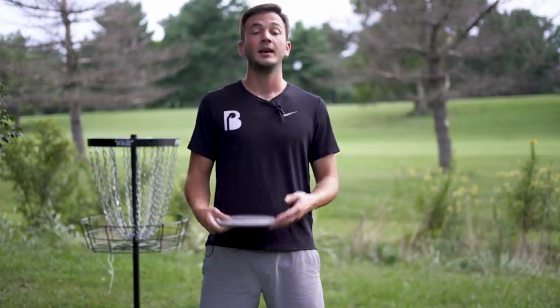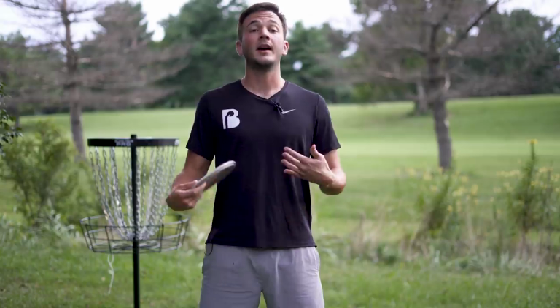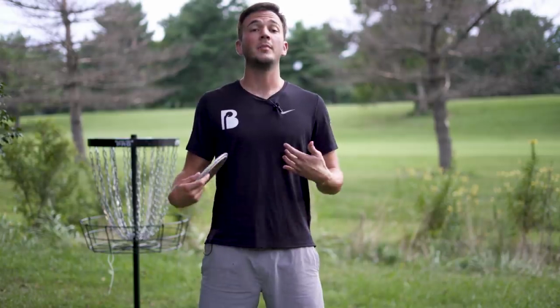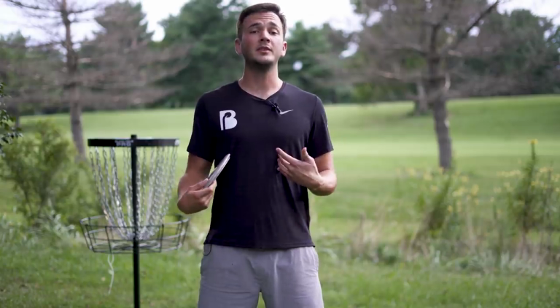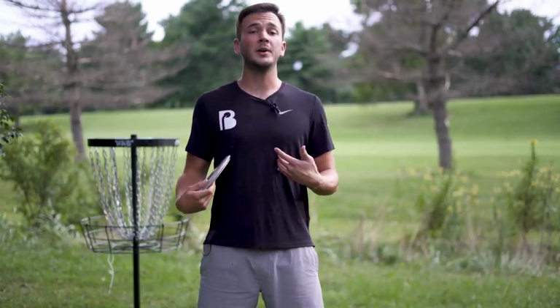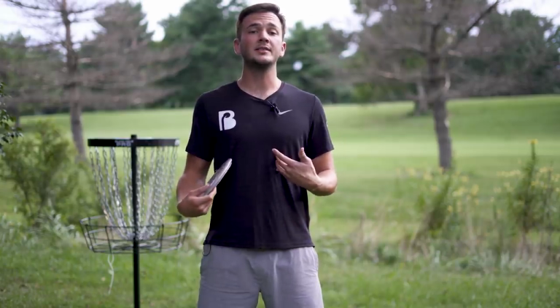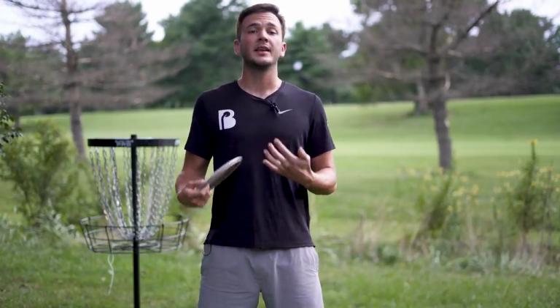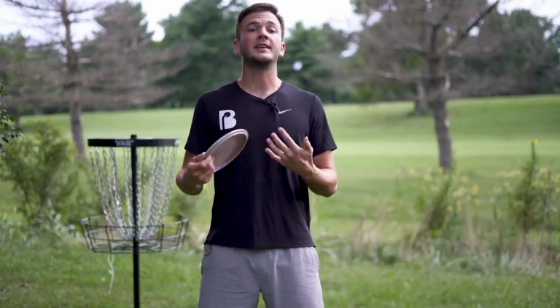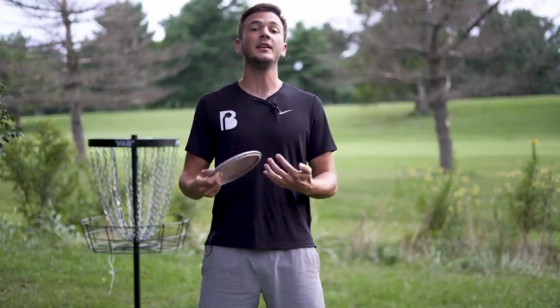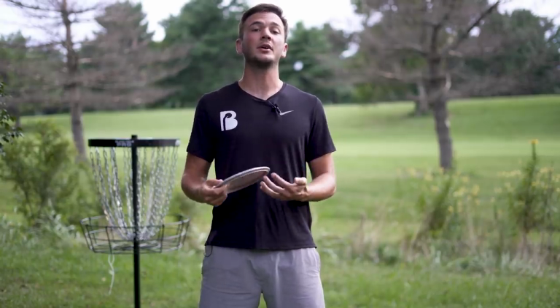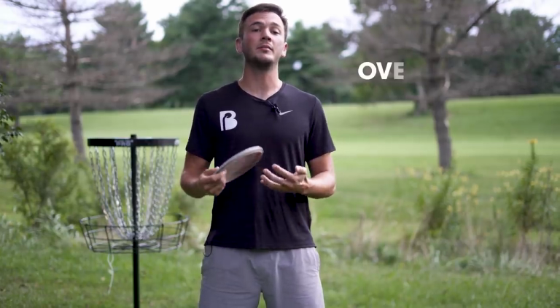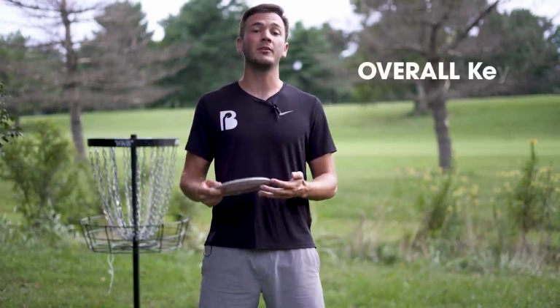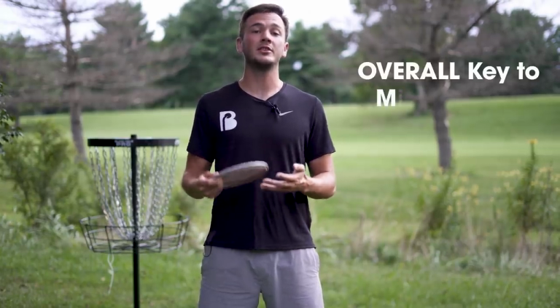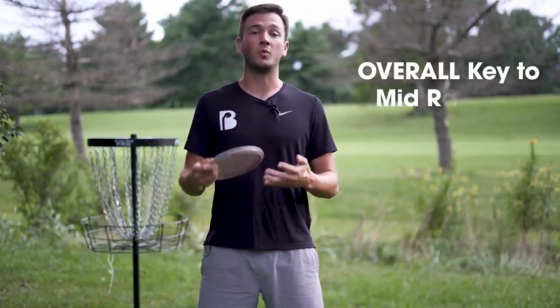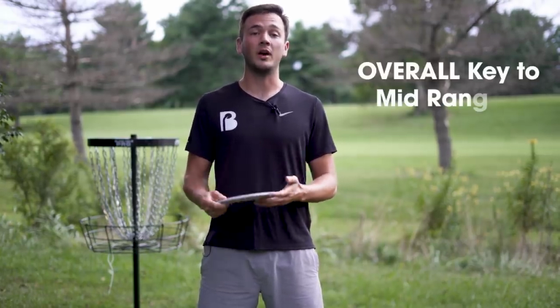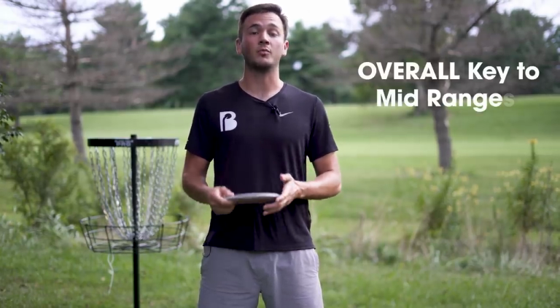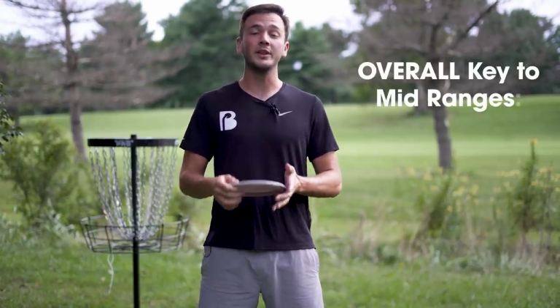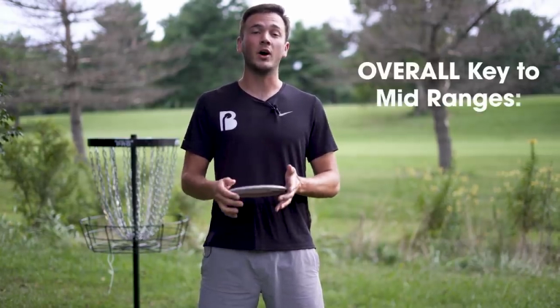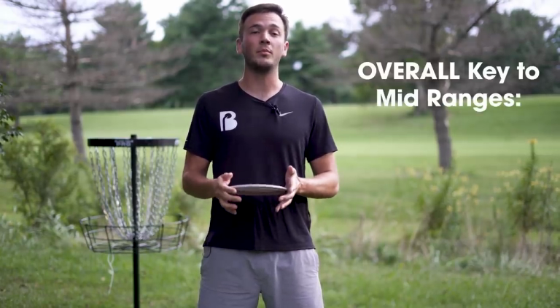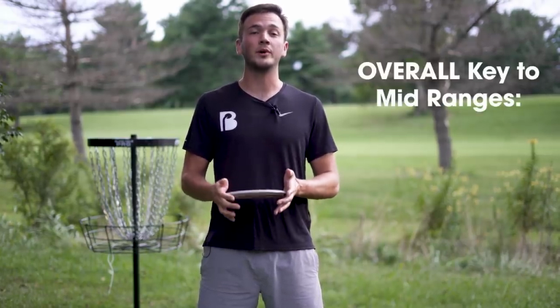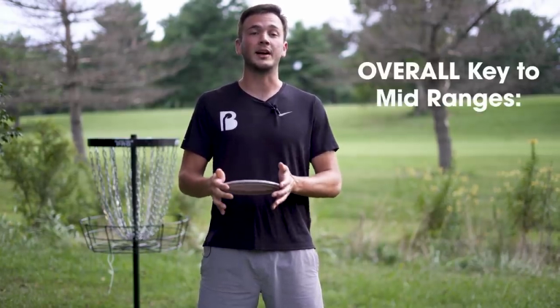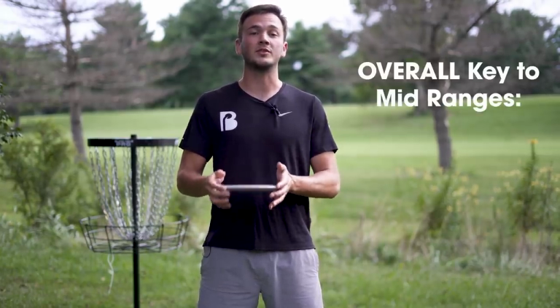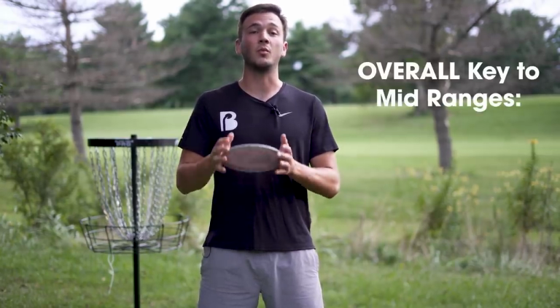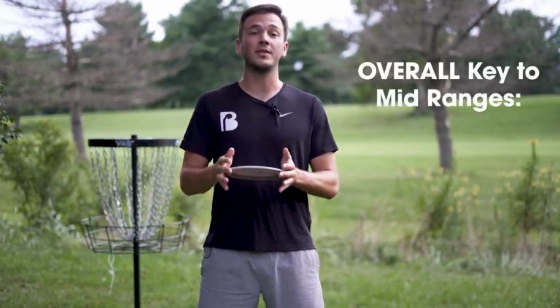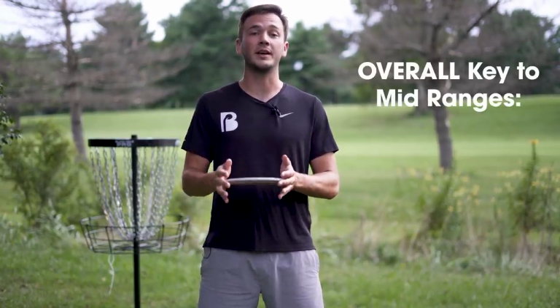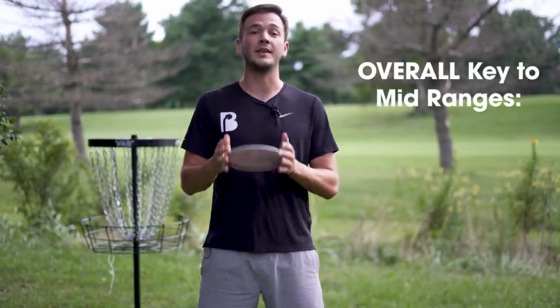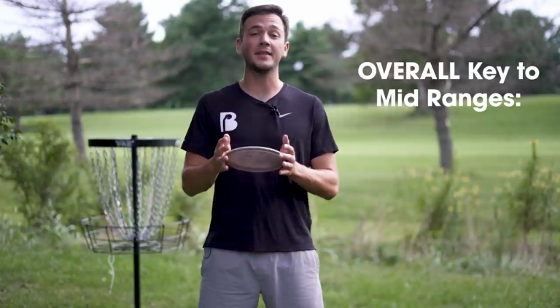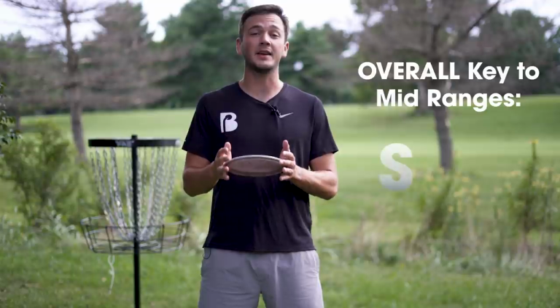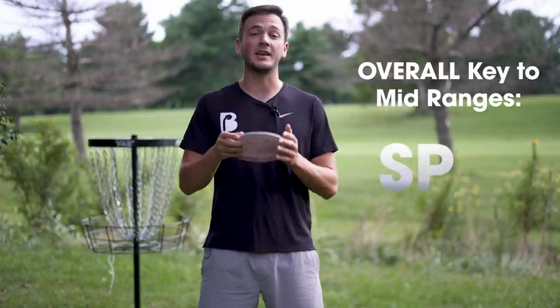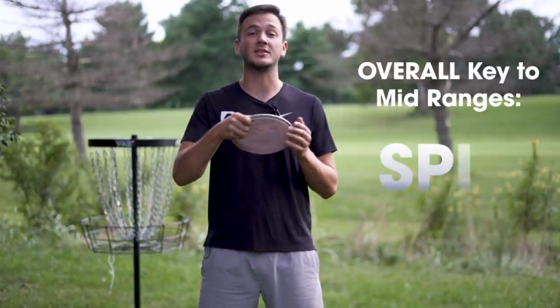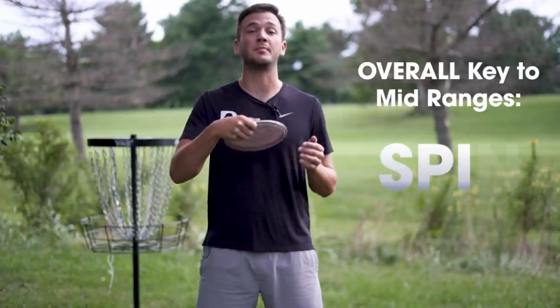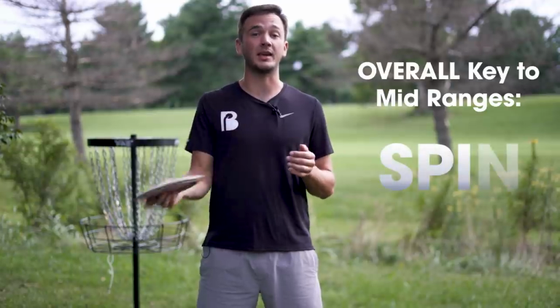The key to throwing mid-ranges well really boils down to one thing, and that thing is spin.